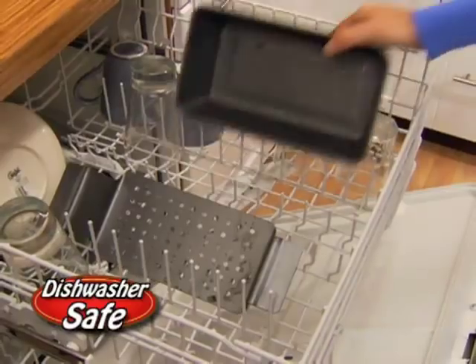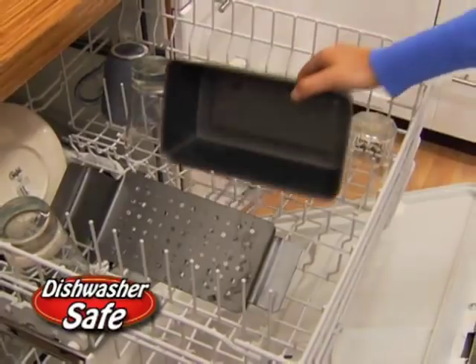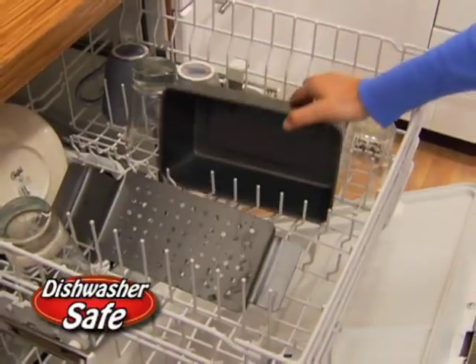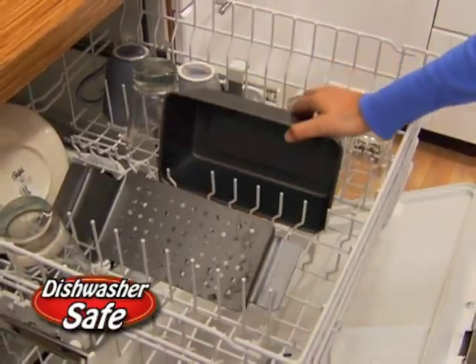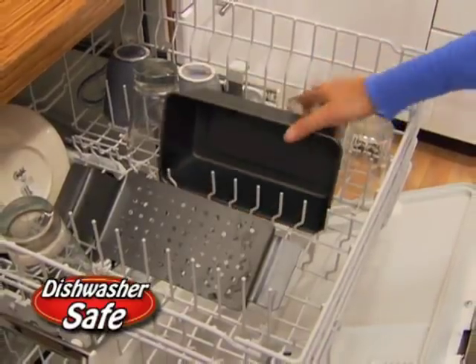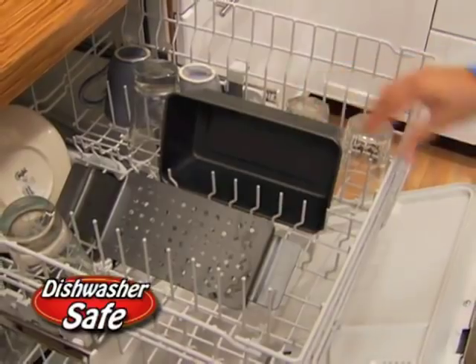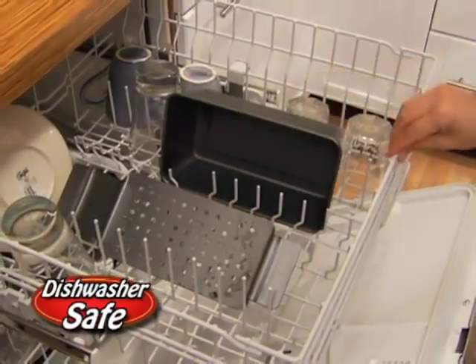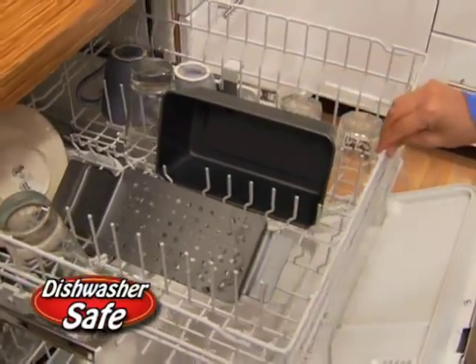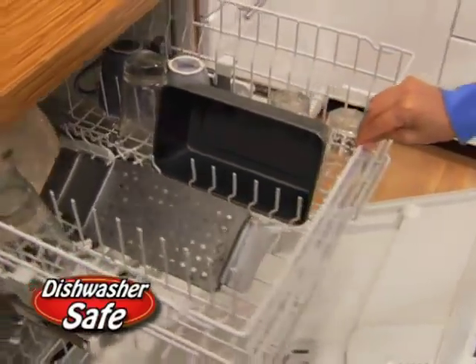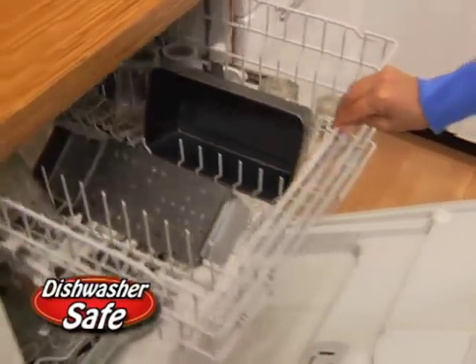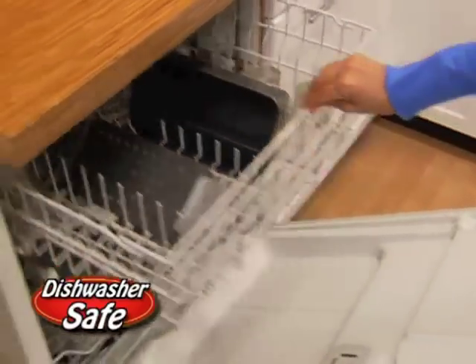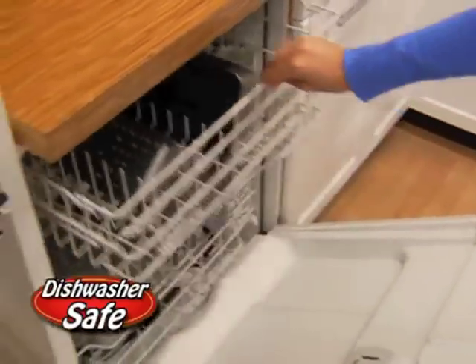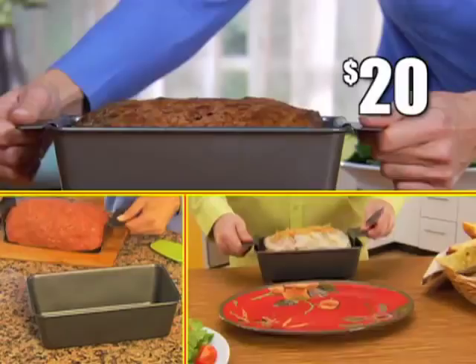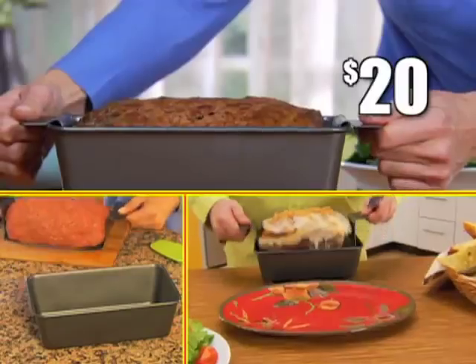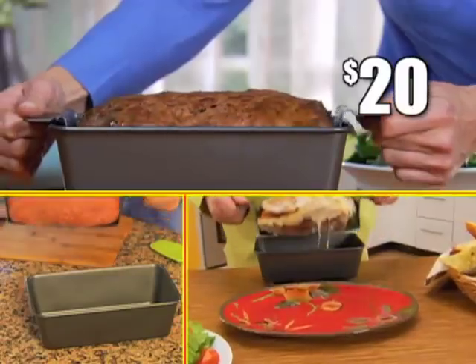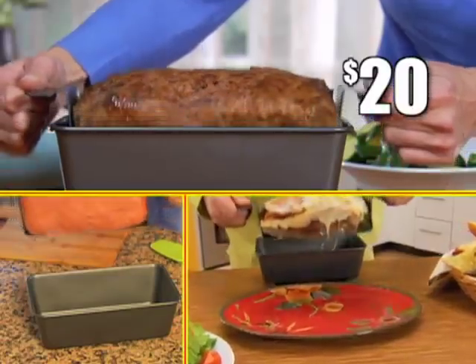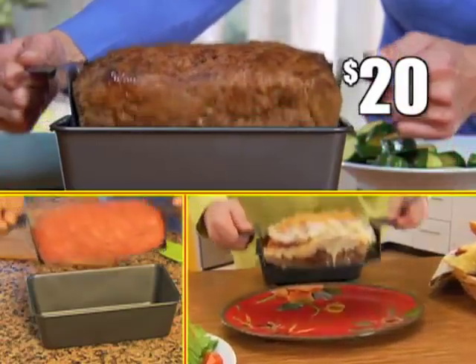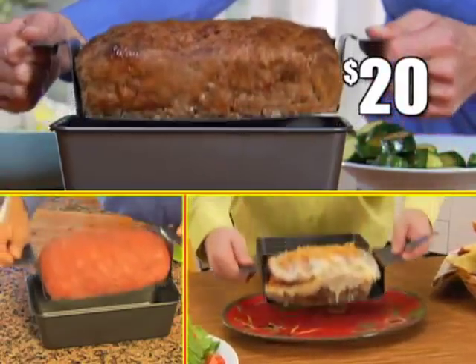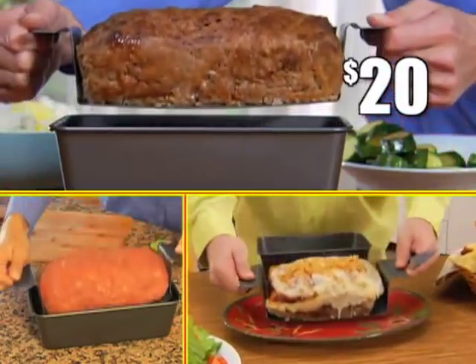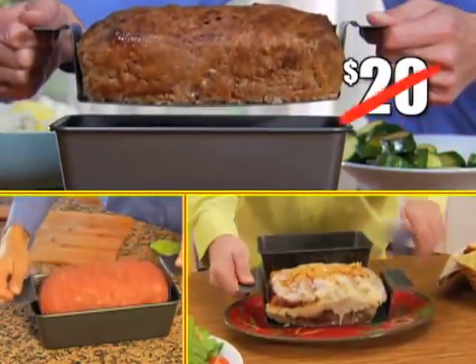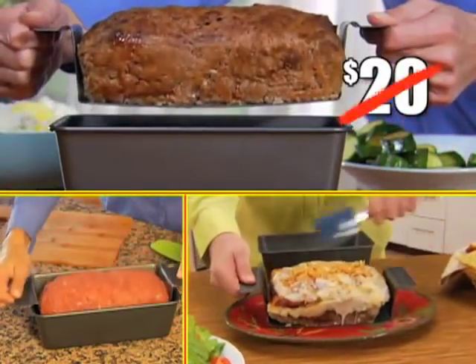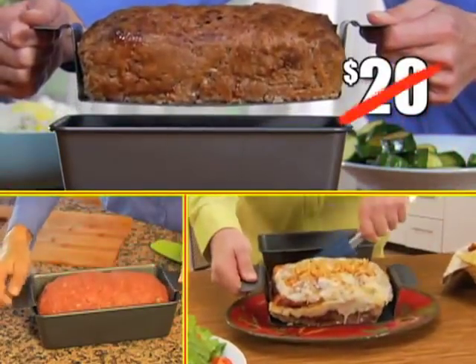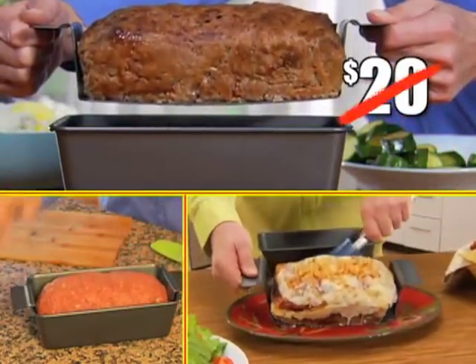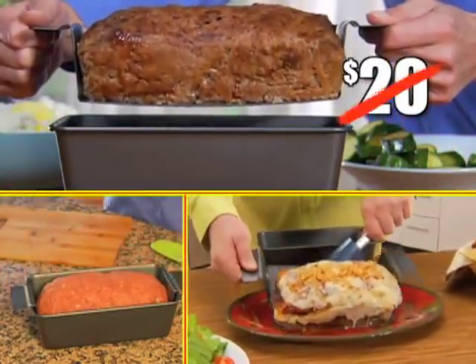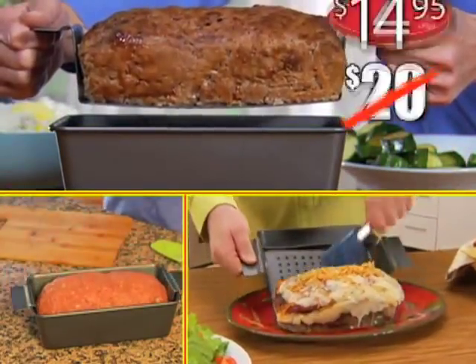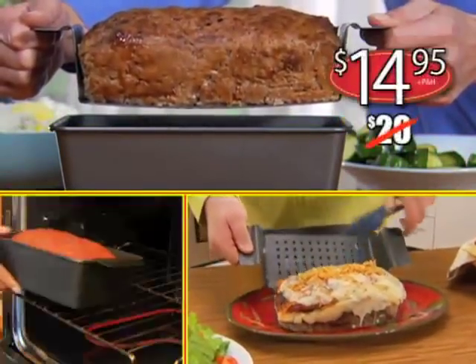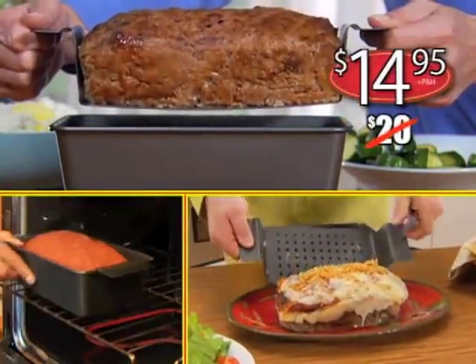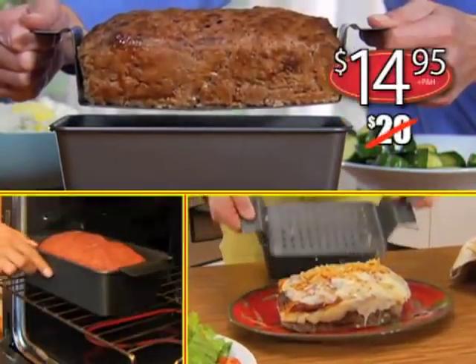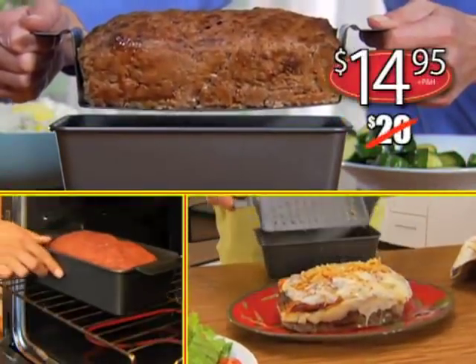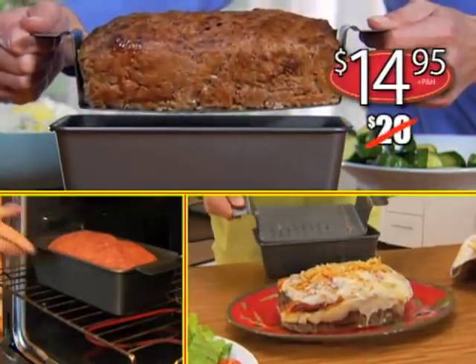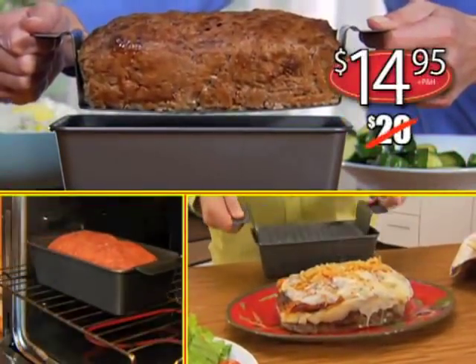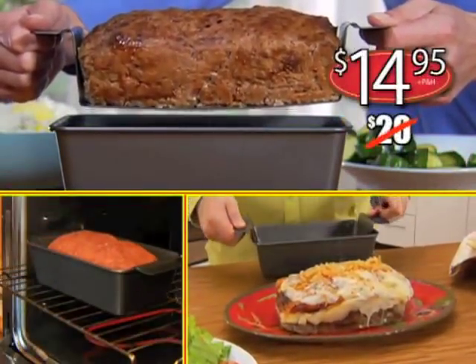And when you're done, pop it in the dishwasher. Perfect meatloaf pan is a tremendous value at just $14.95.